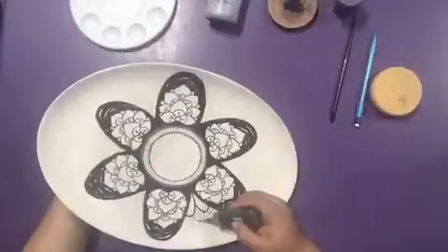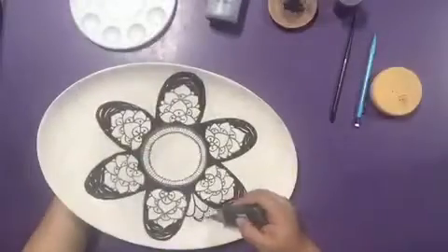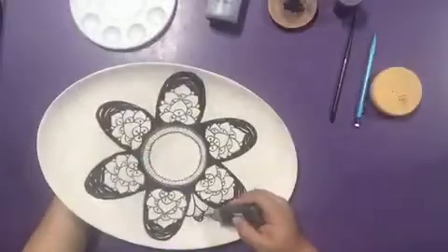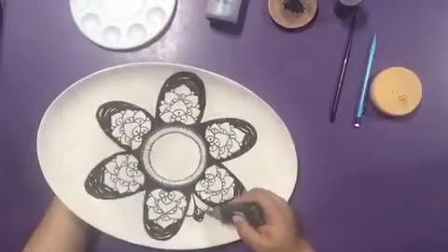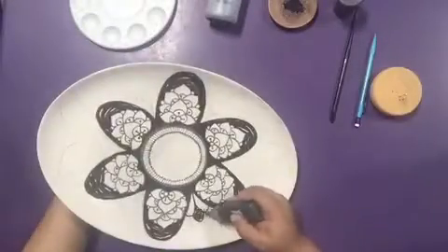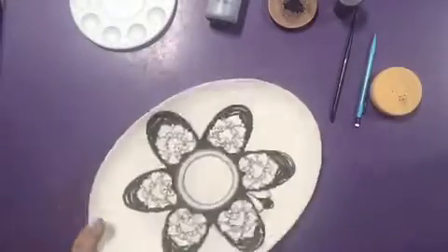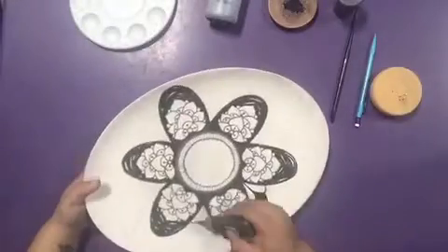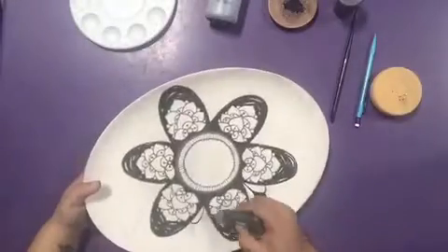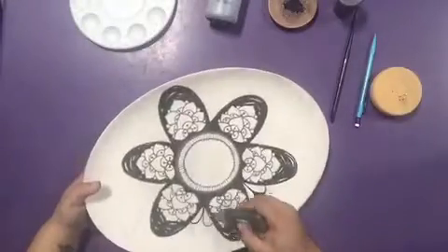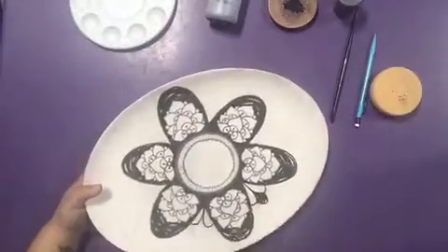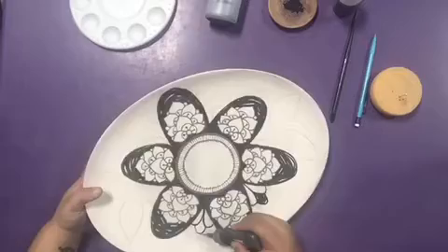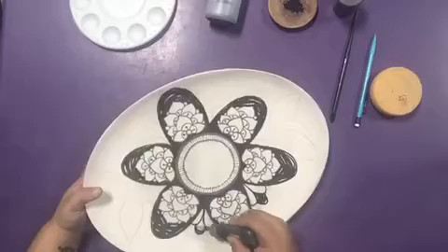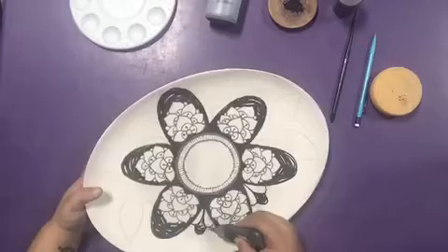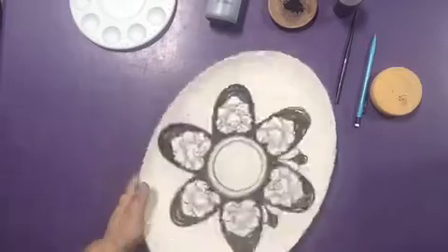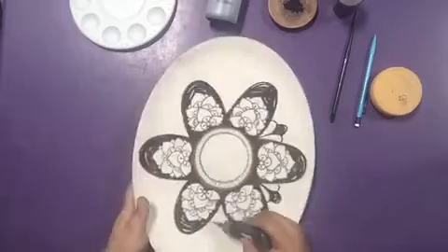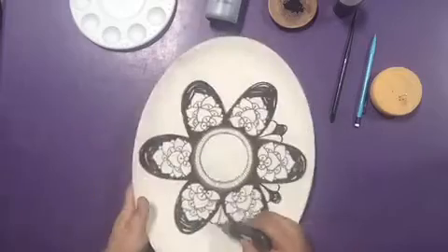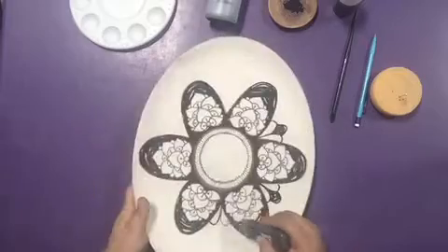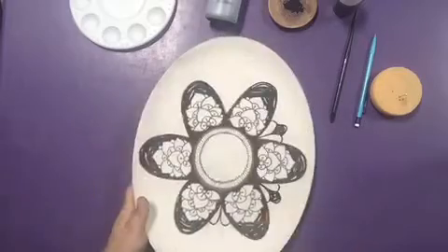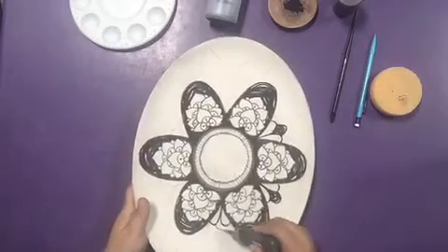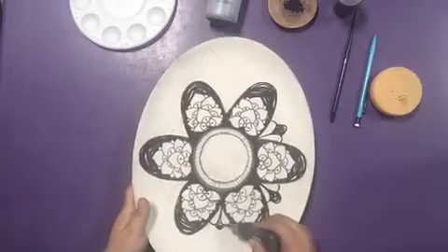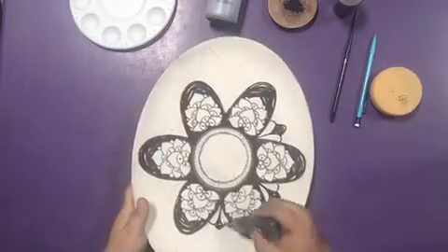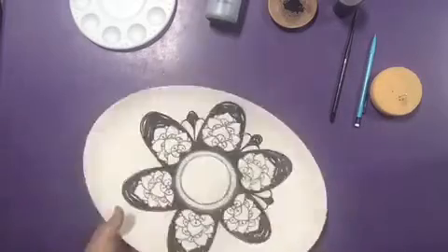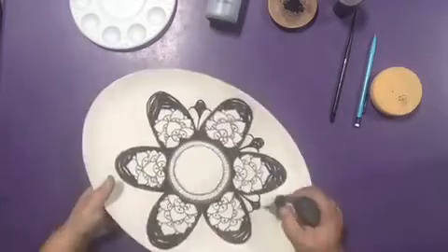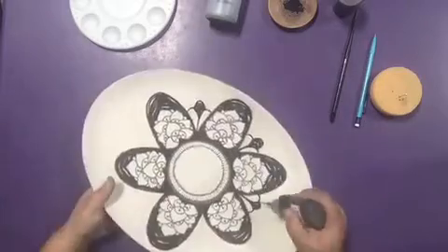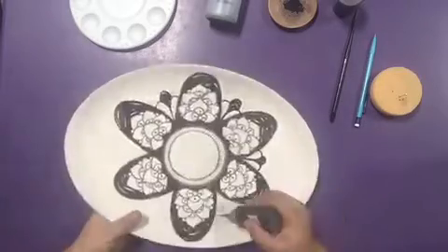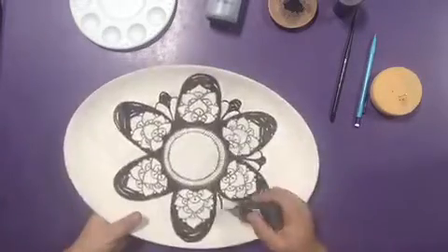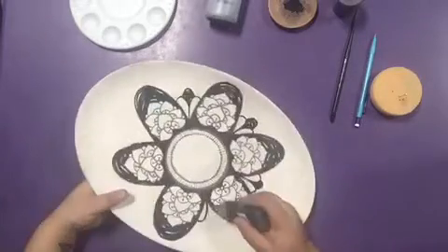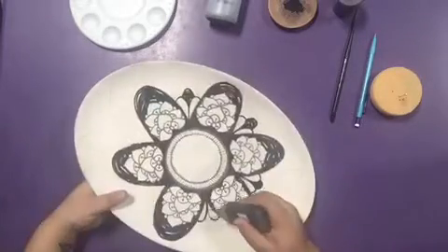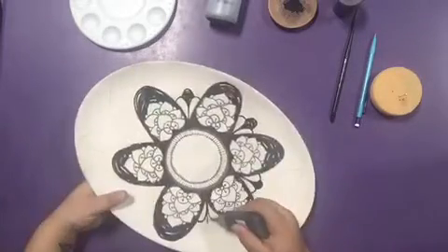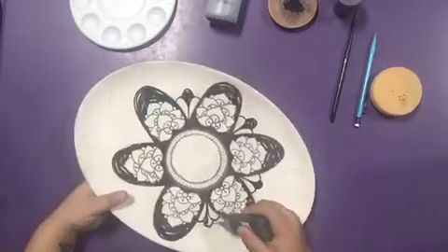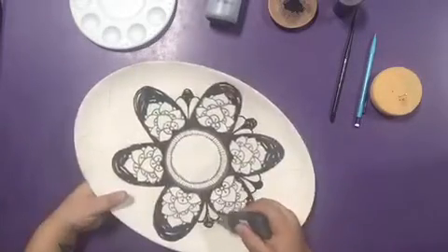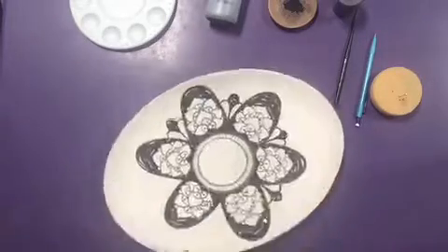With the same Funwriter, paint the little leaves around the flower, and paint the actual leaves on the edges of the platter.